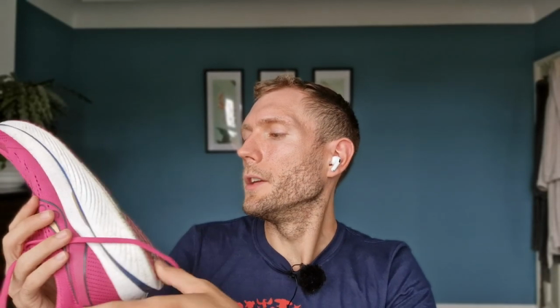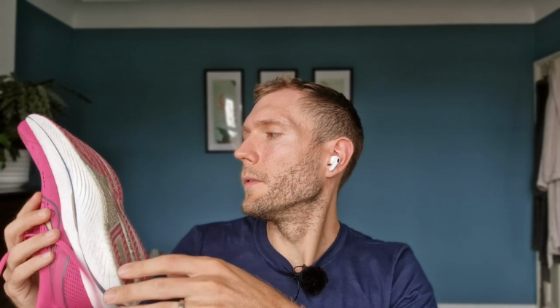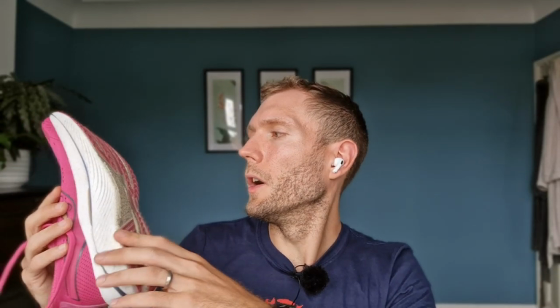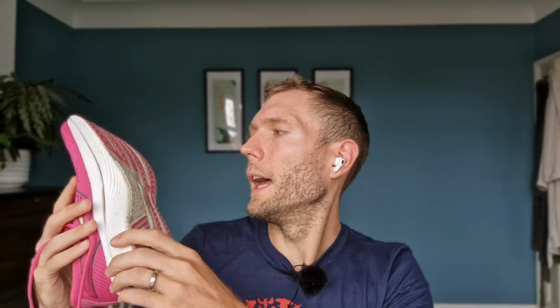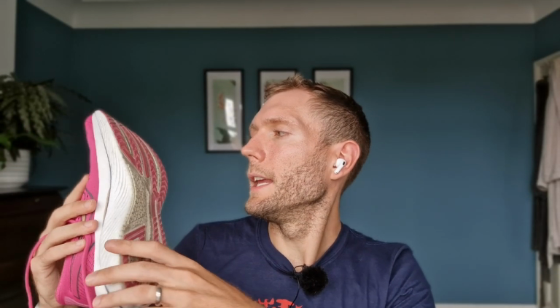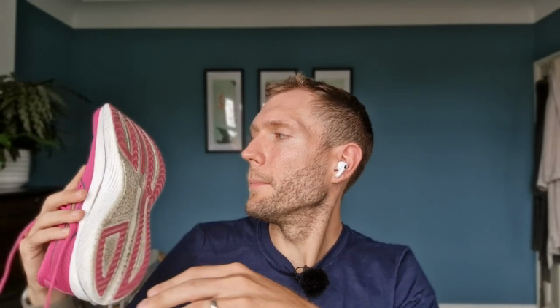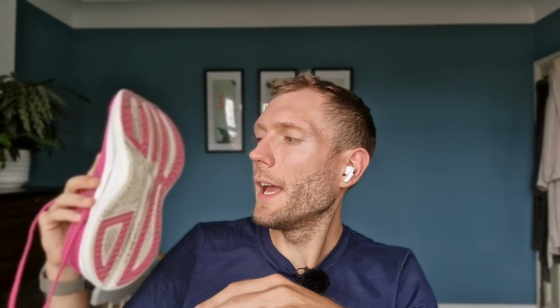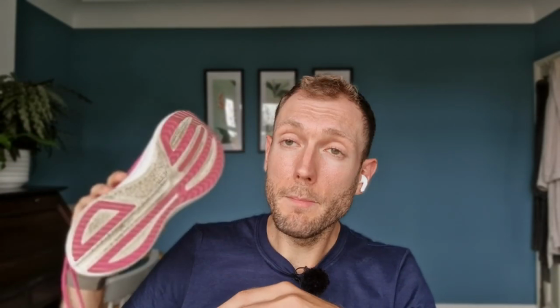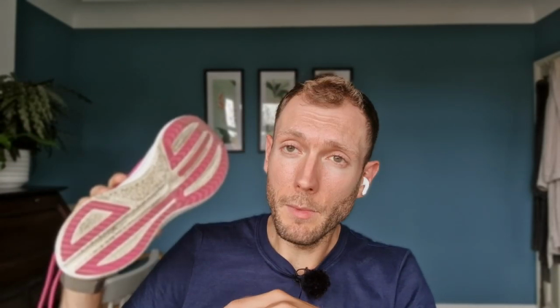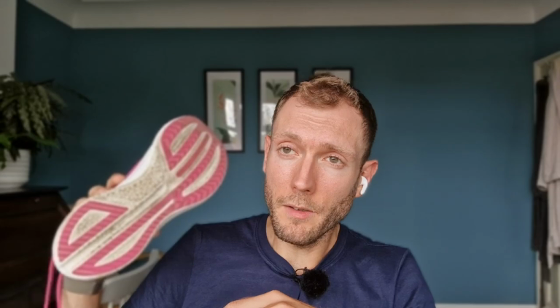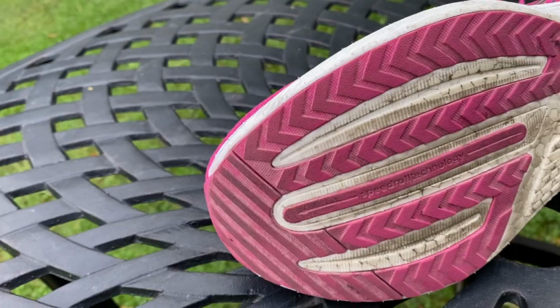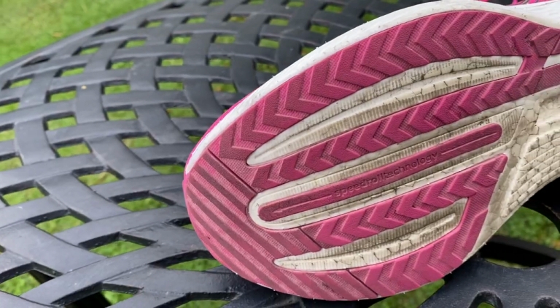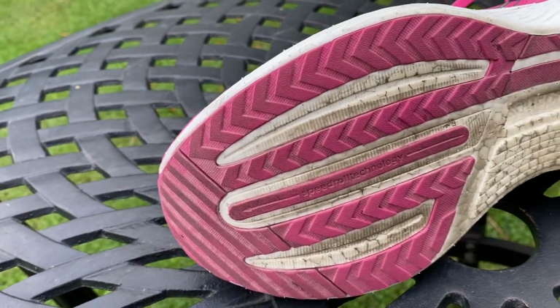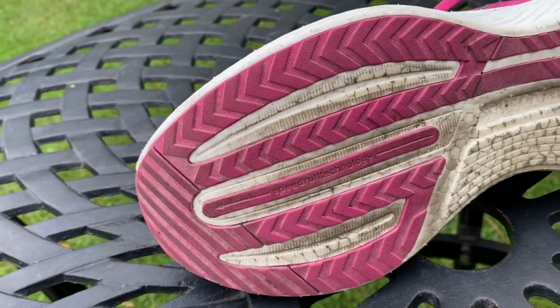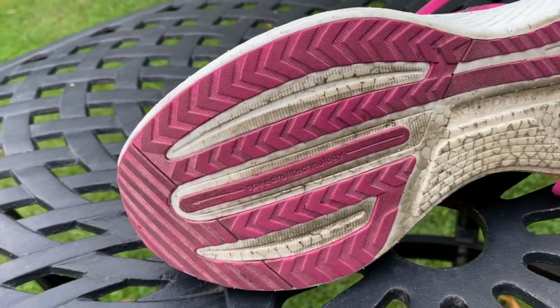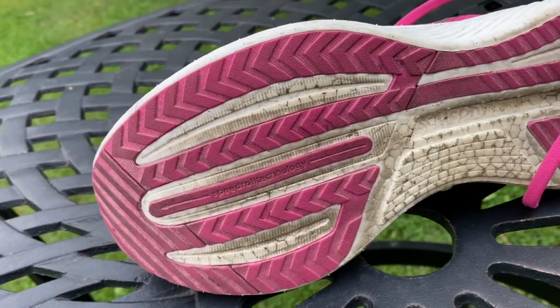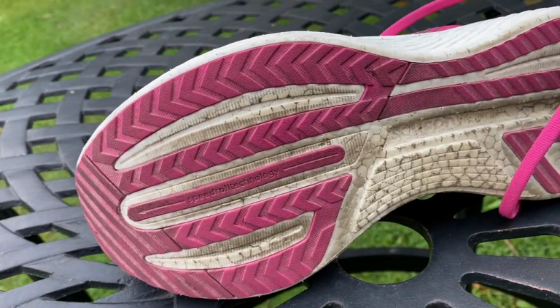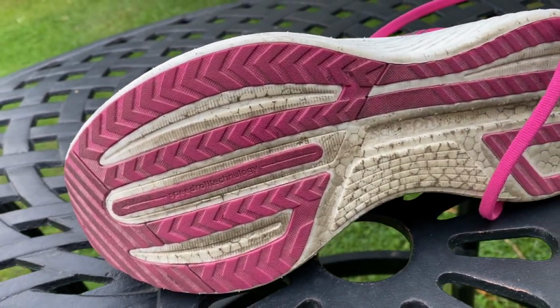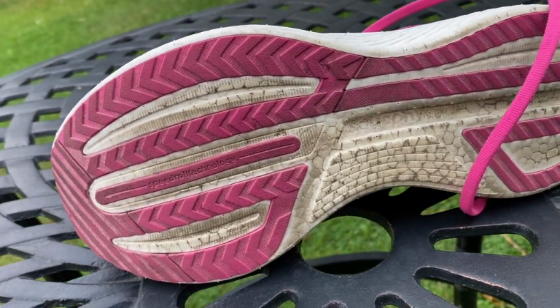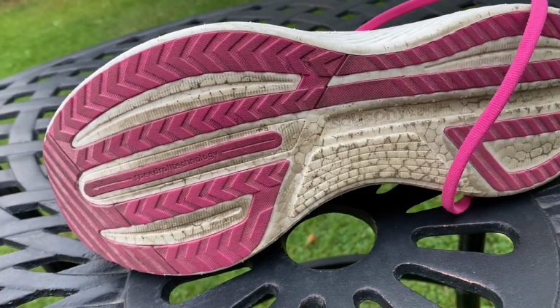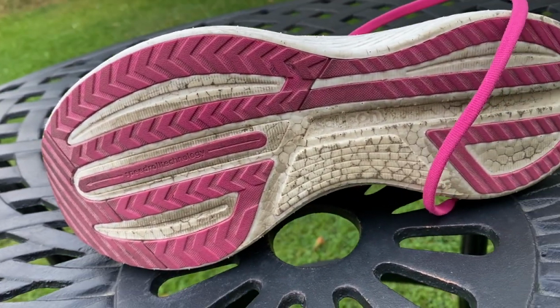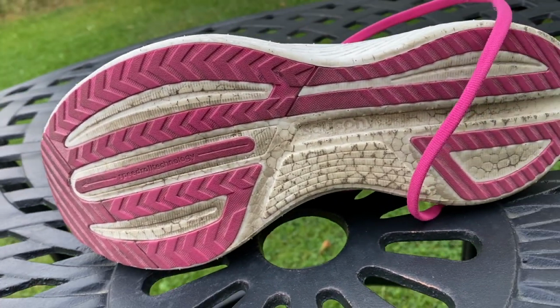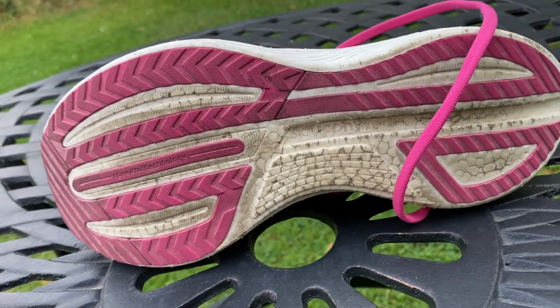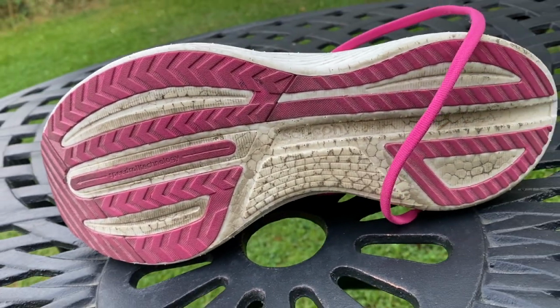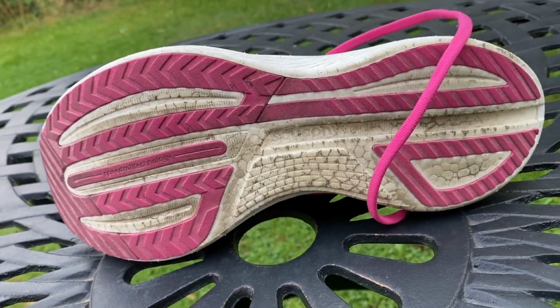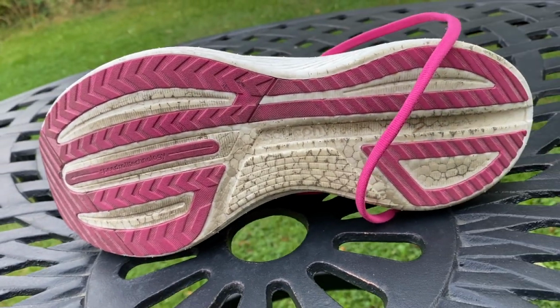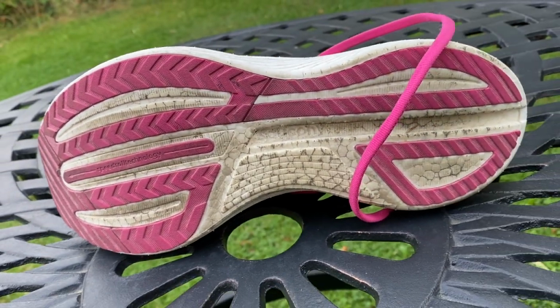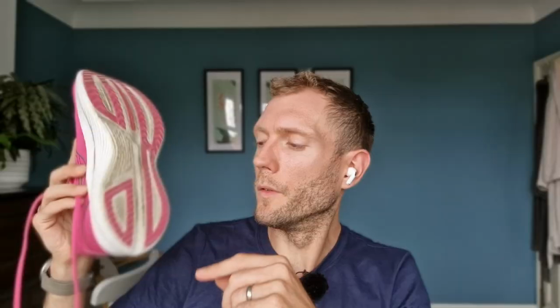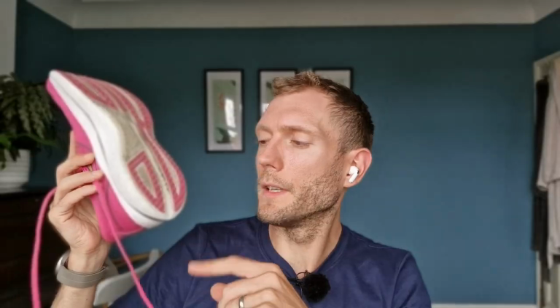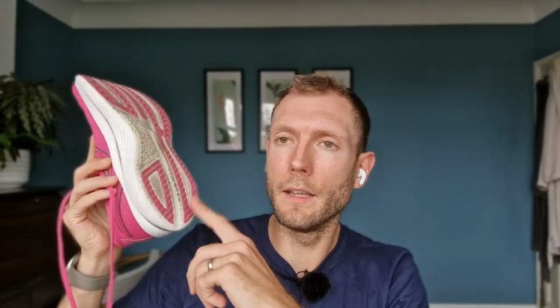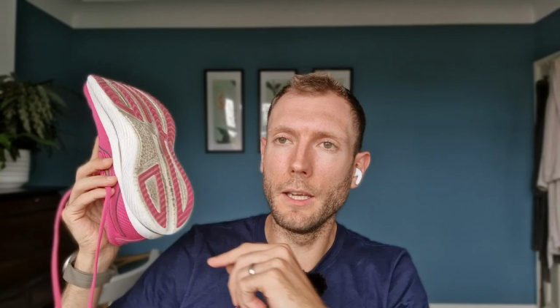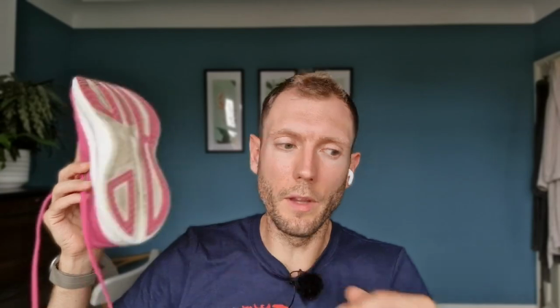The outsole is fairly minimal with a fair bit of exposed foam, but you do get rubber in all the key impact areas around the forefoot and heel.